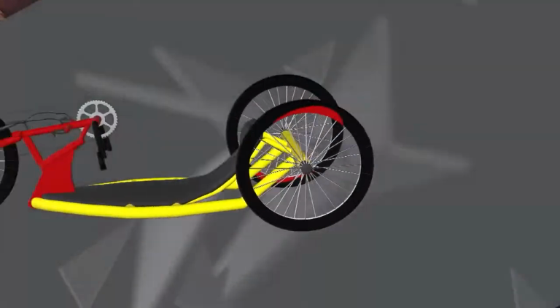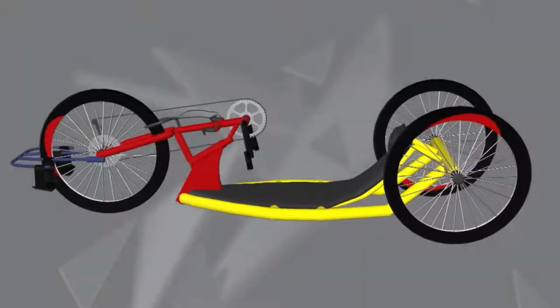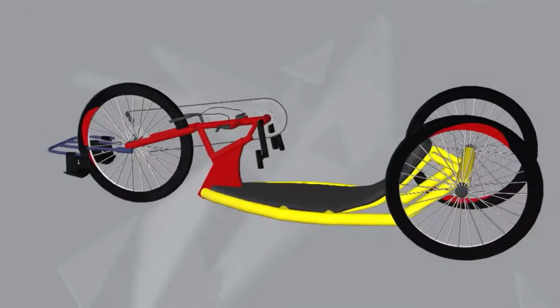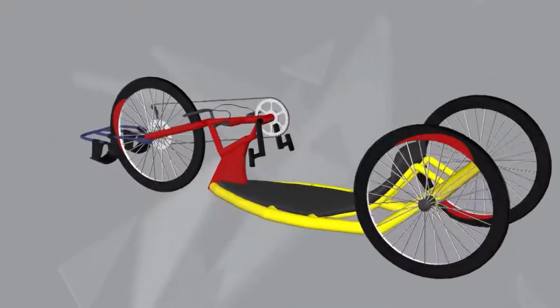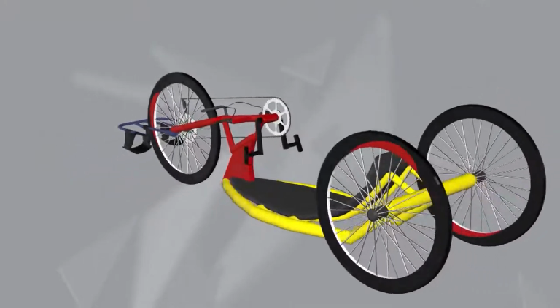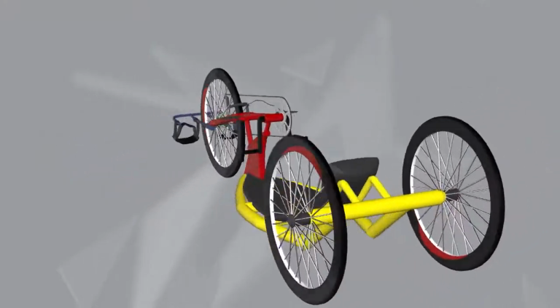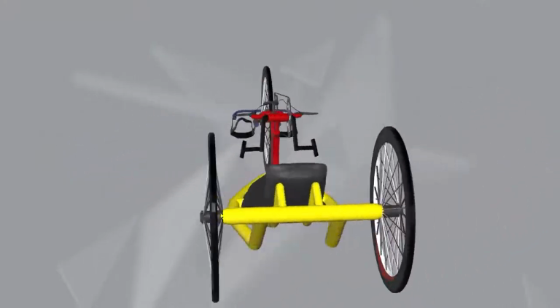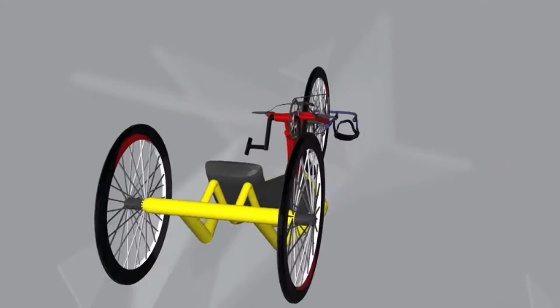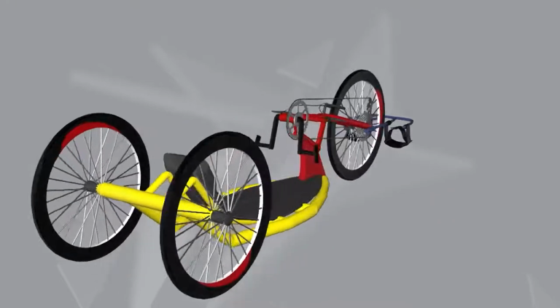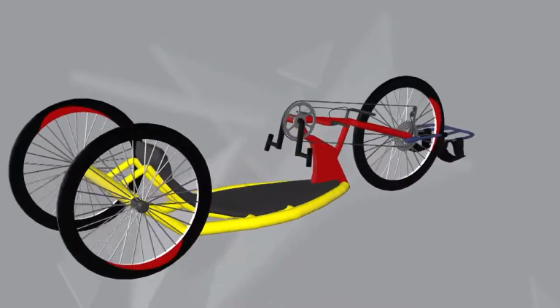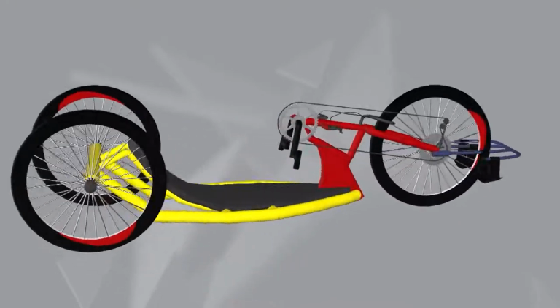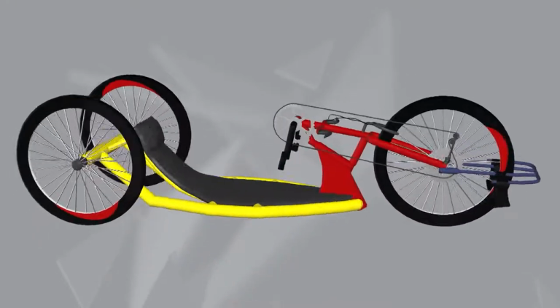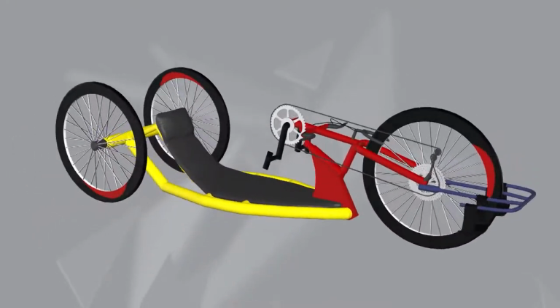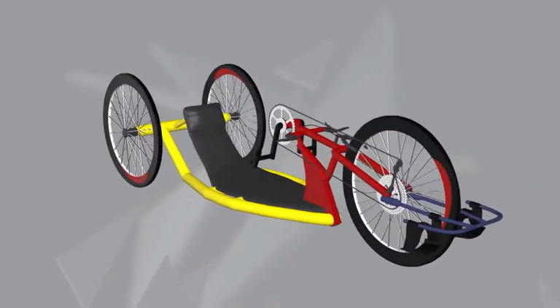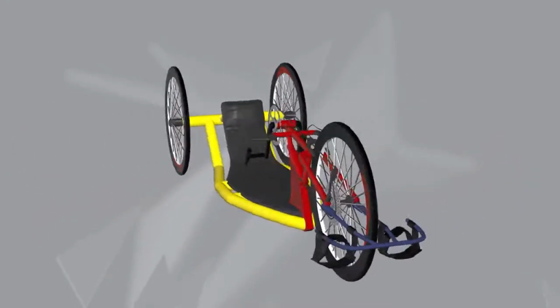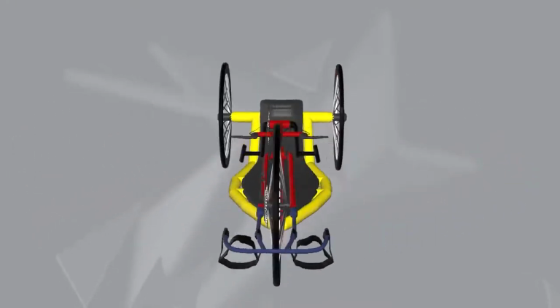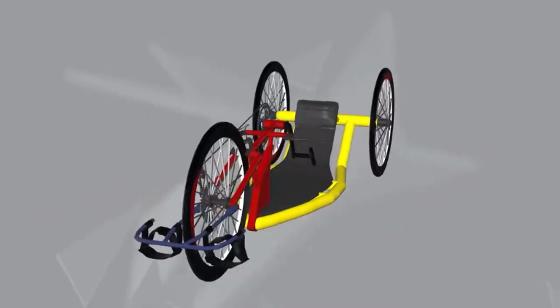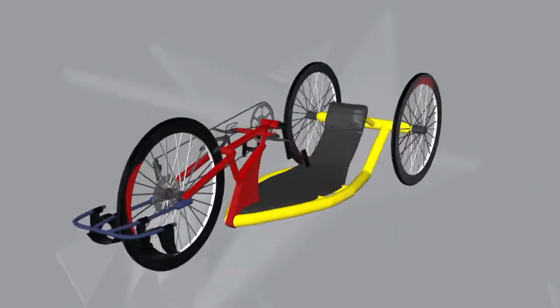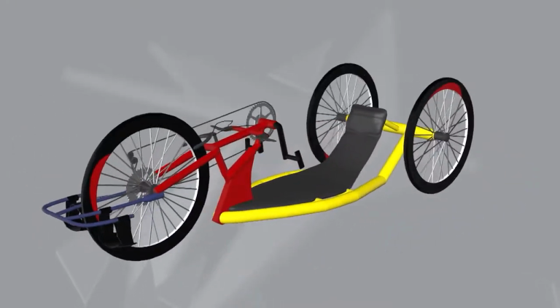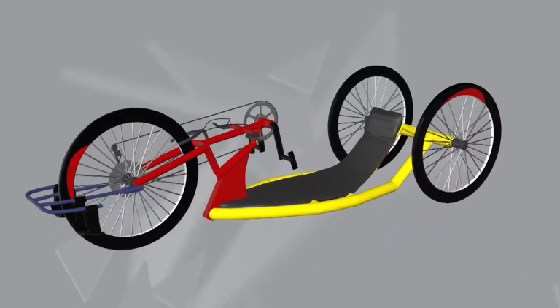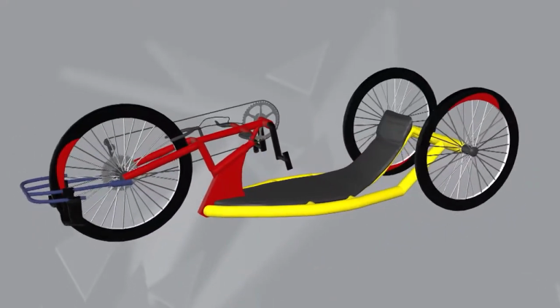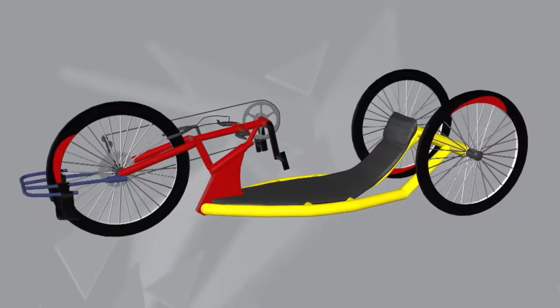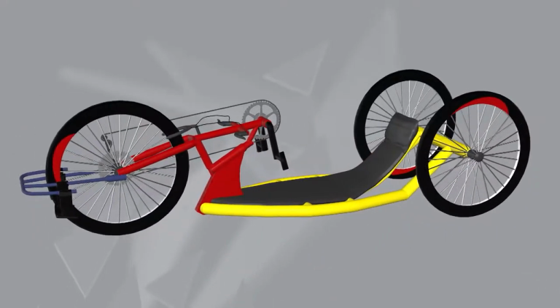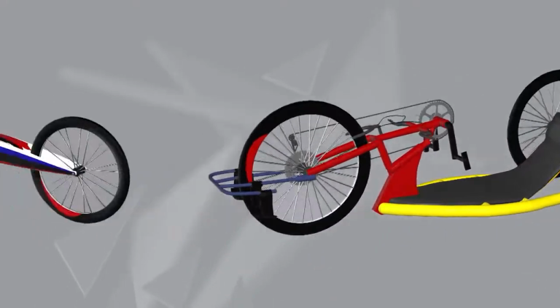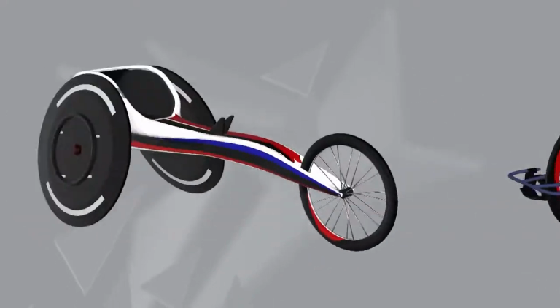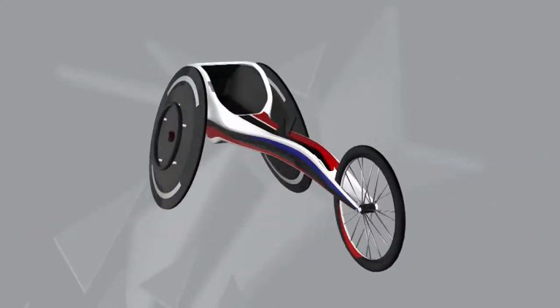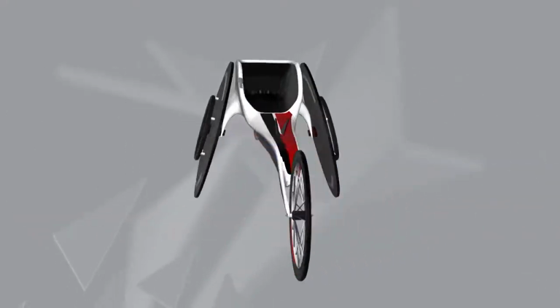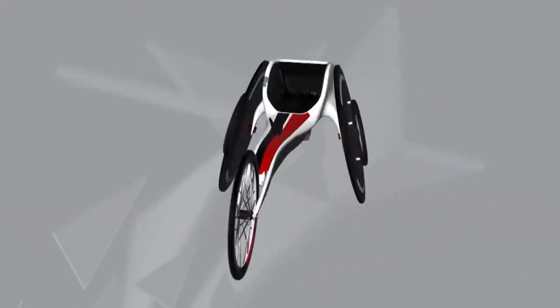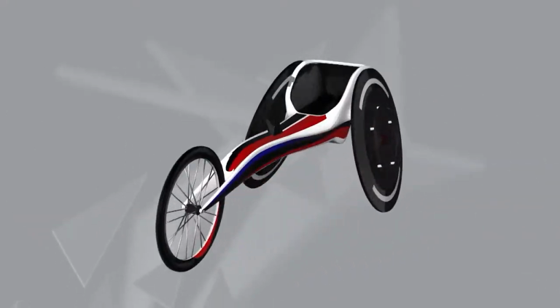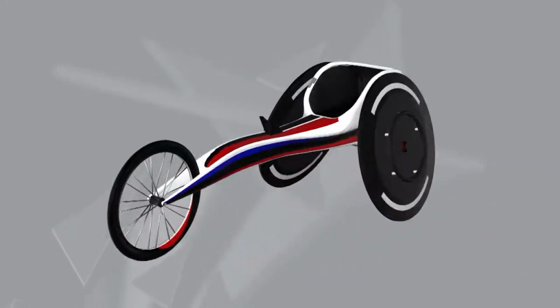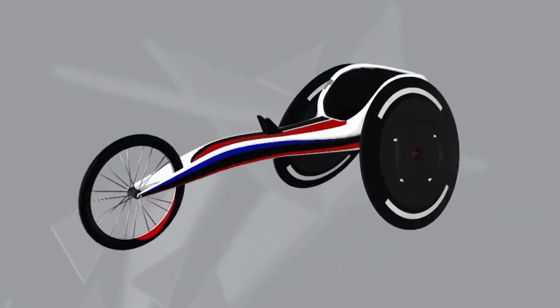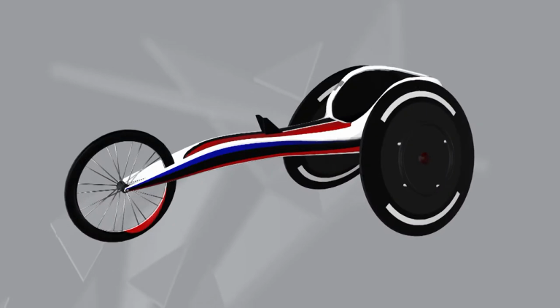Athletes in wheelchairs use a recumbent hand cycle to race in the cycling portion and a racing chair for the running portion.